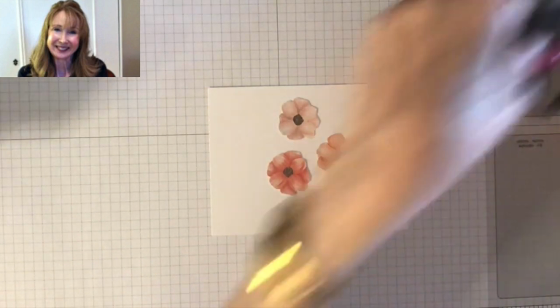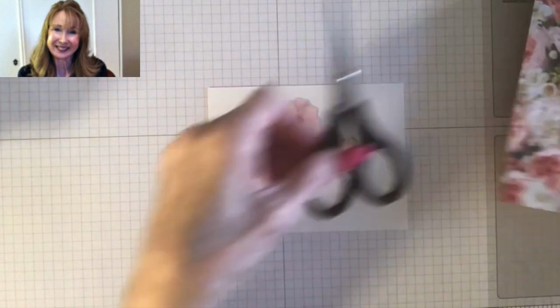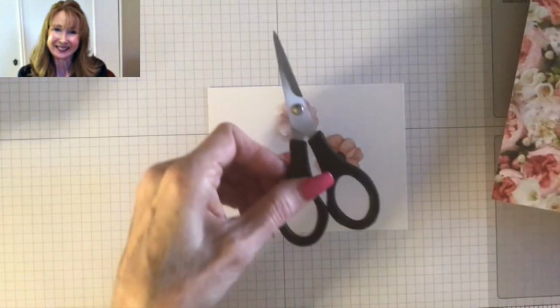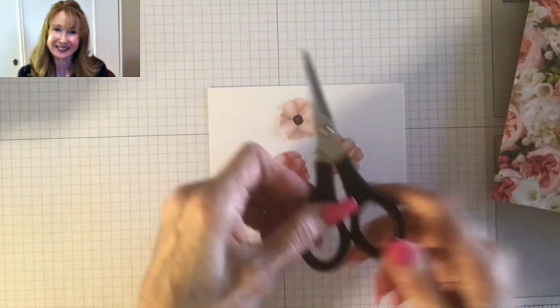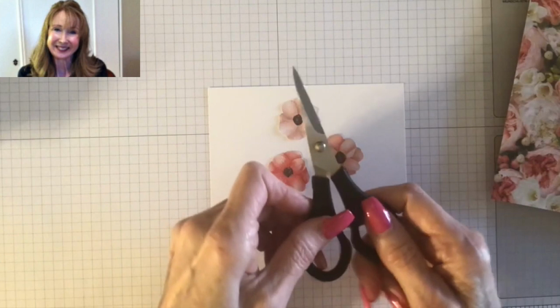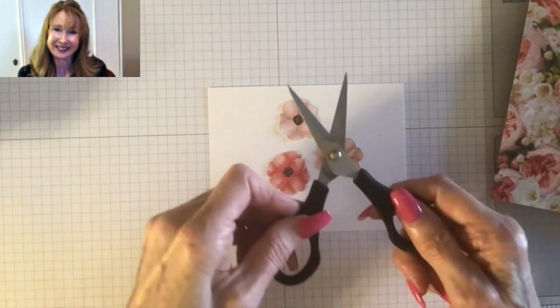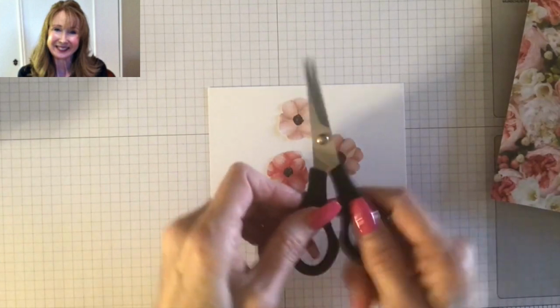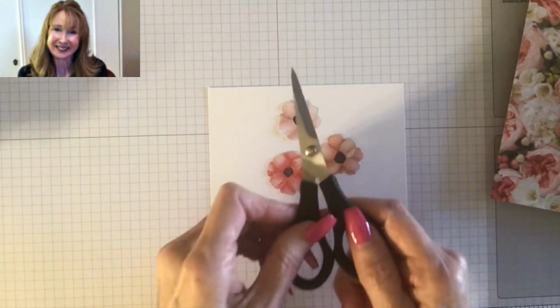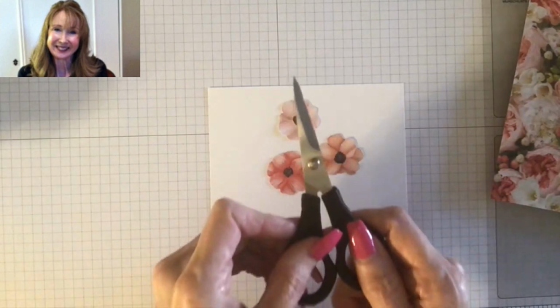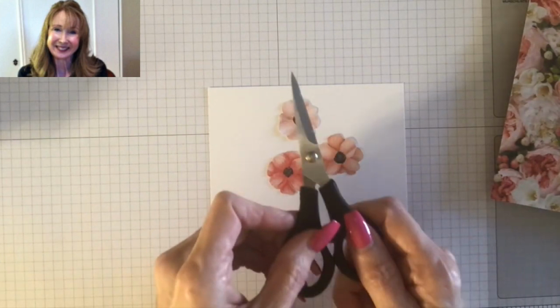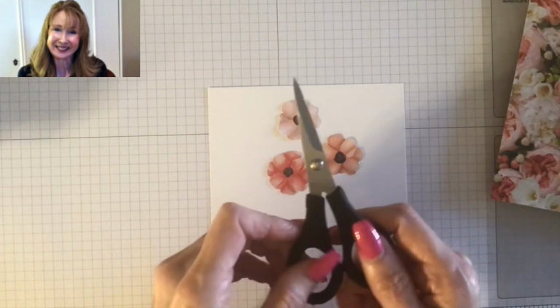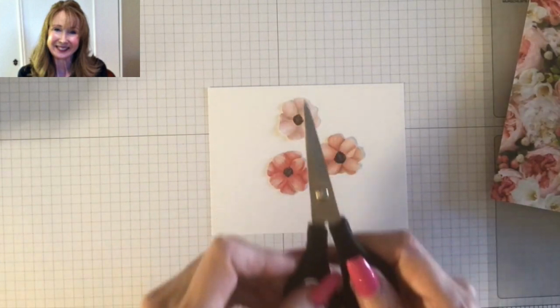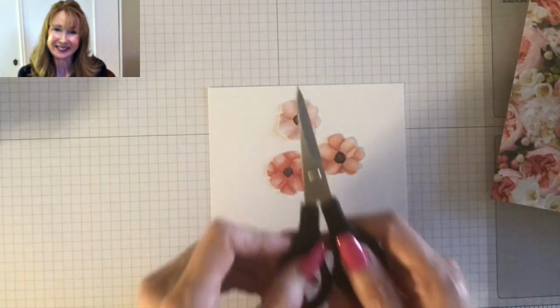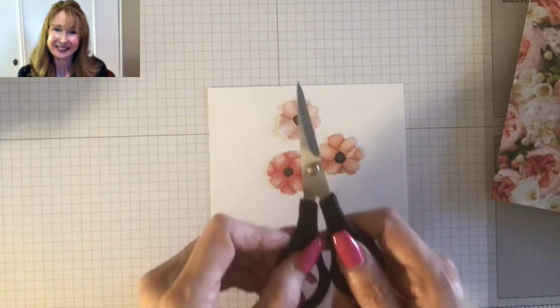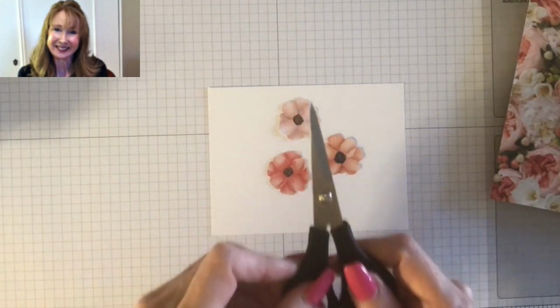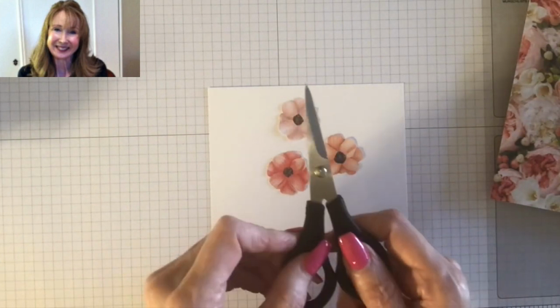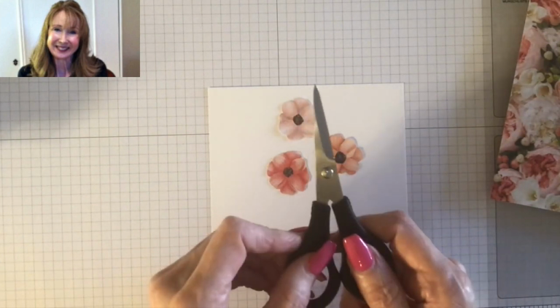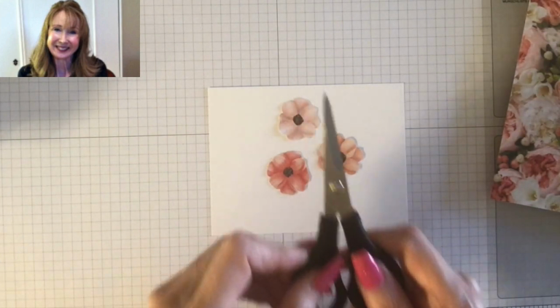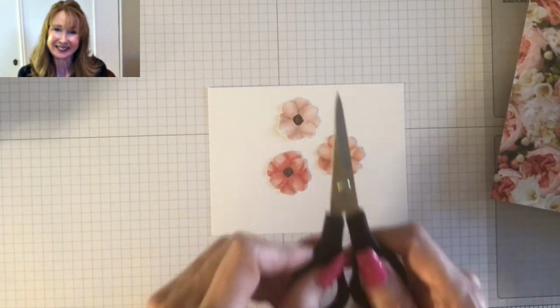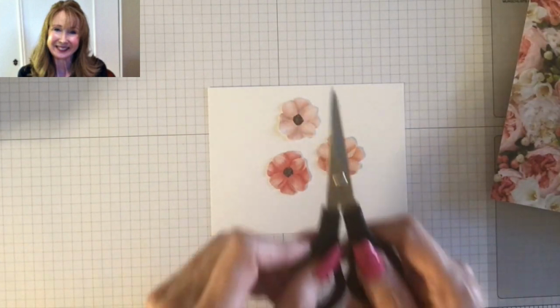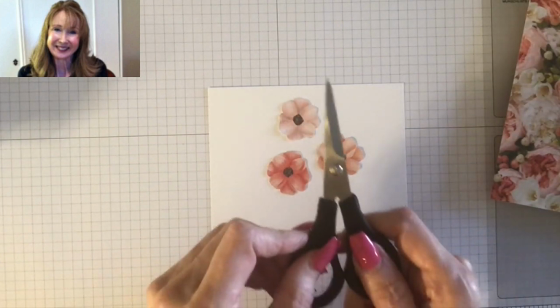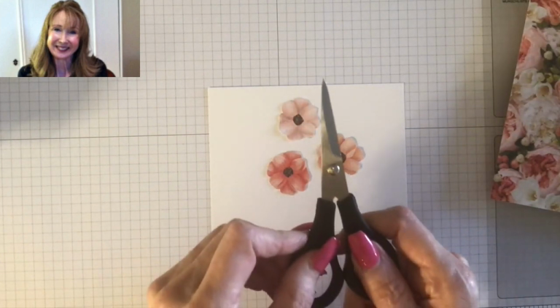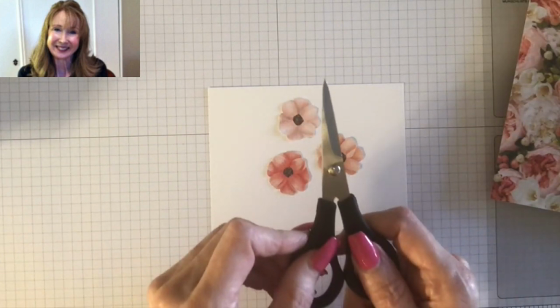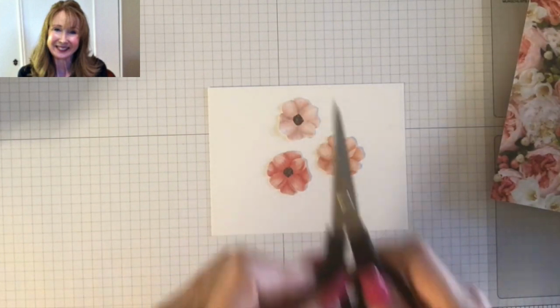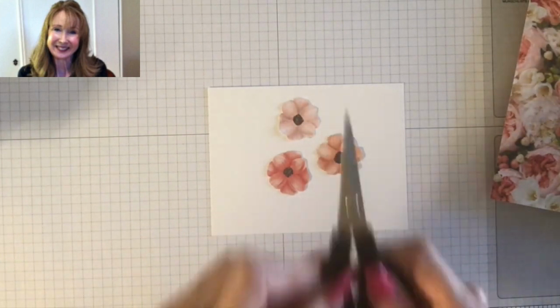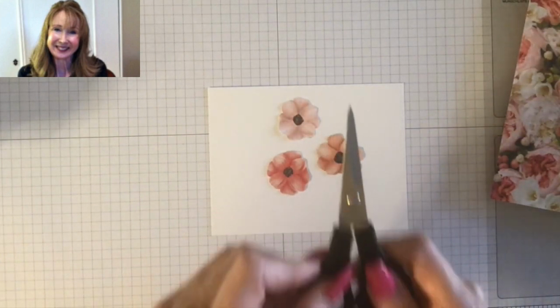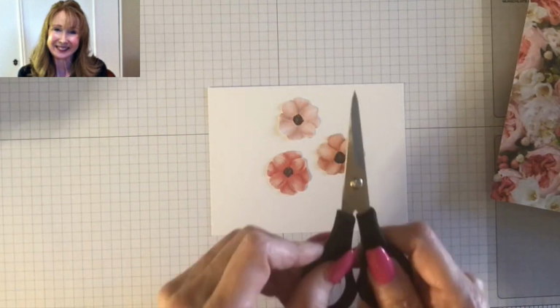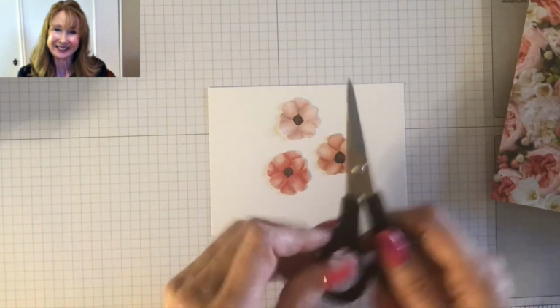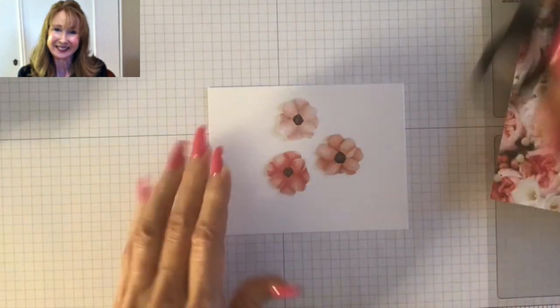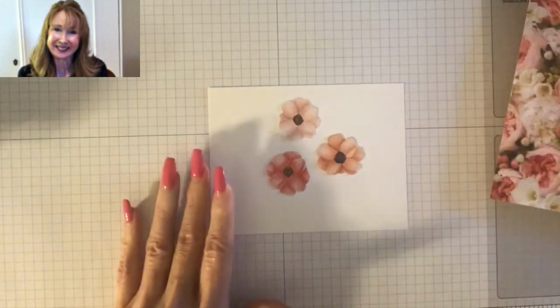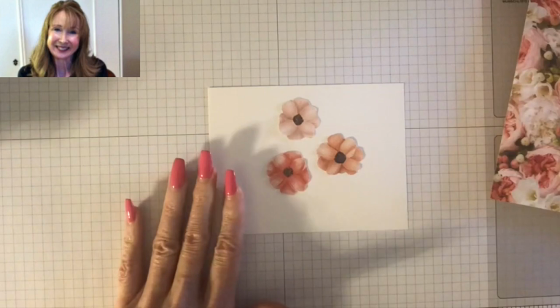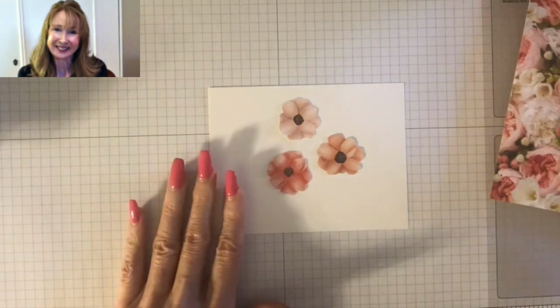Here are my paper snips. These are the best scissors for cutting out — I love my paper snips.